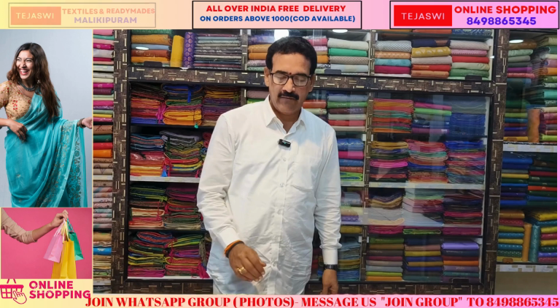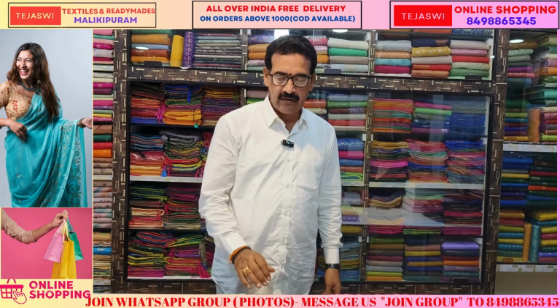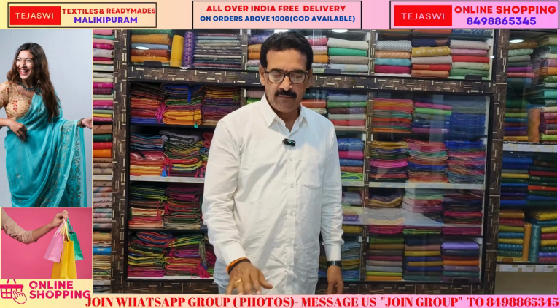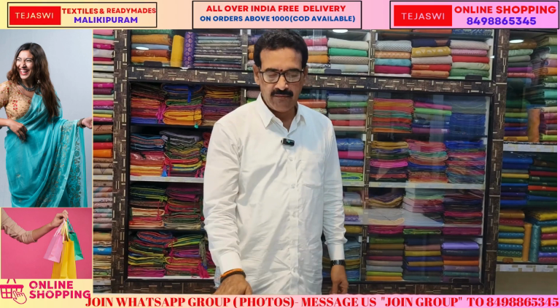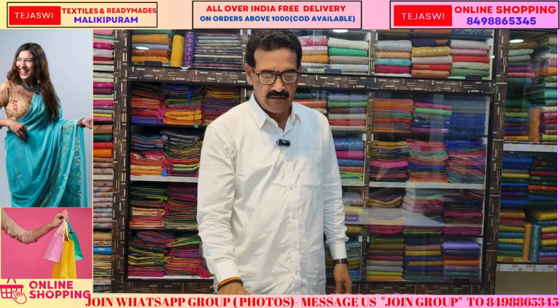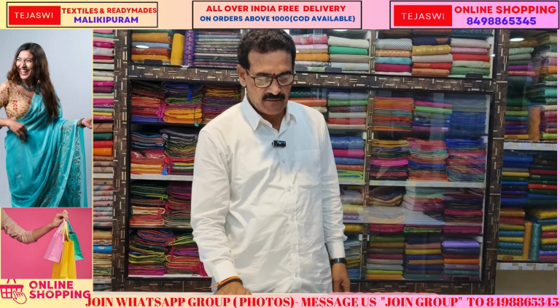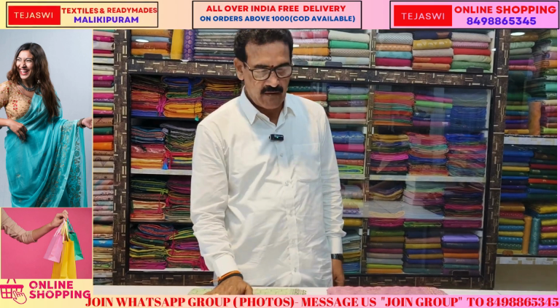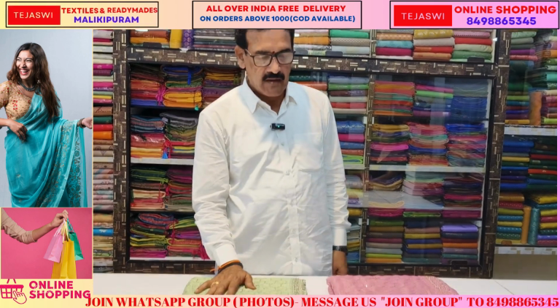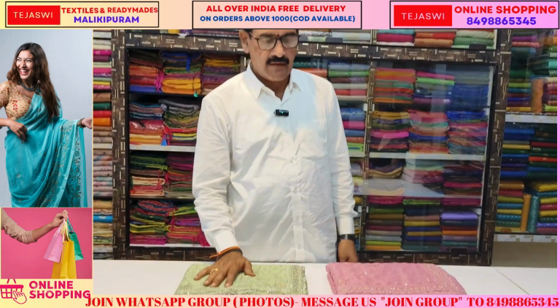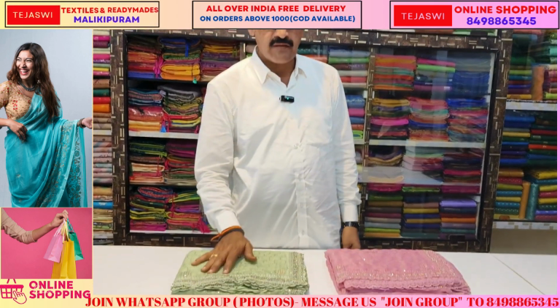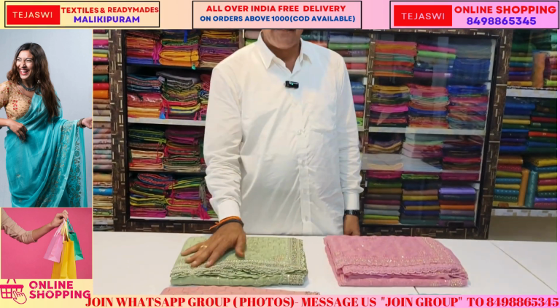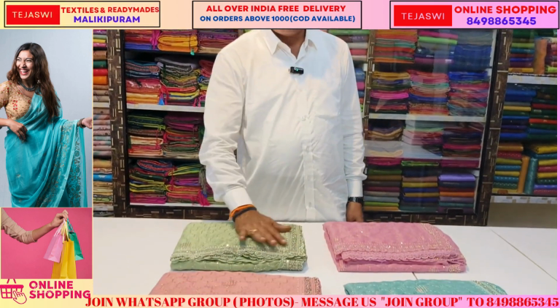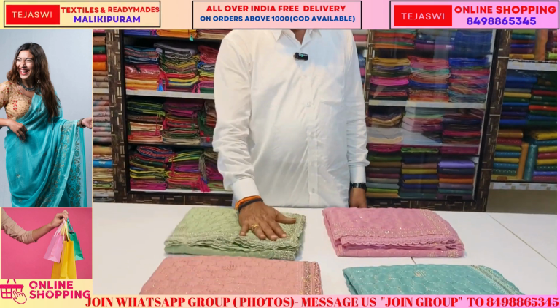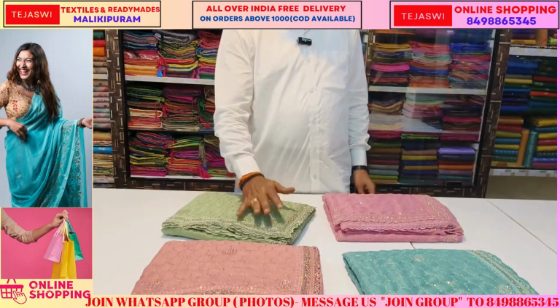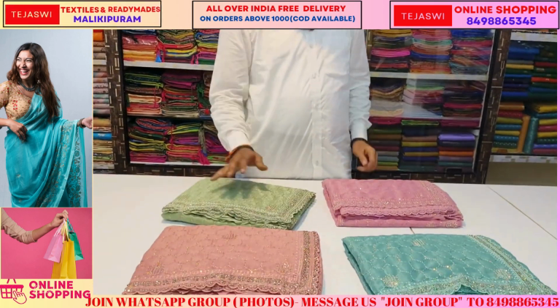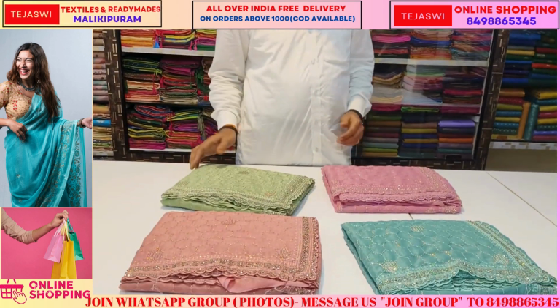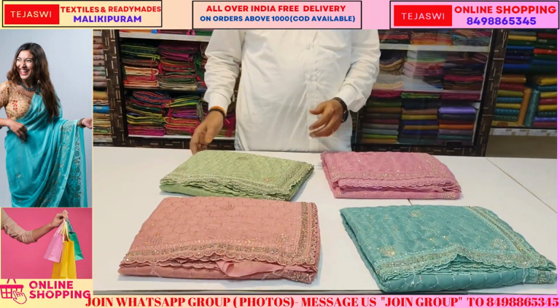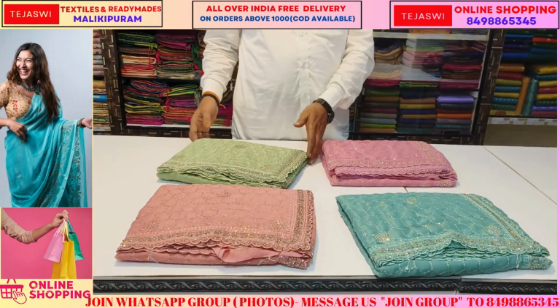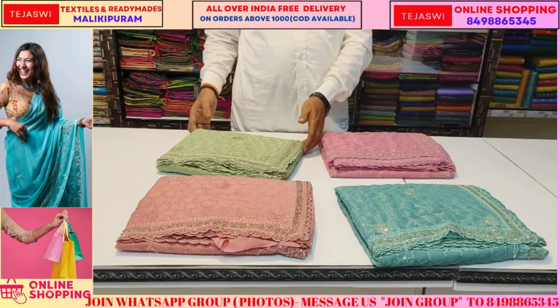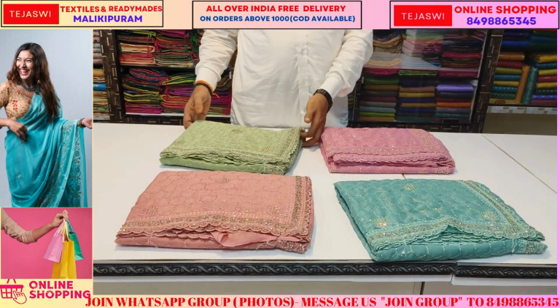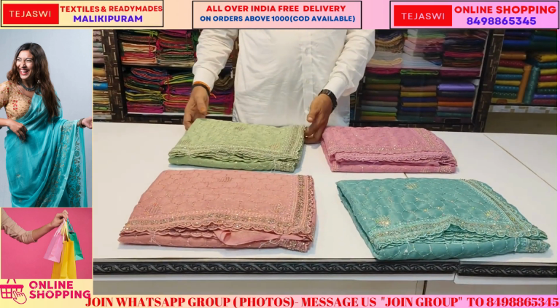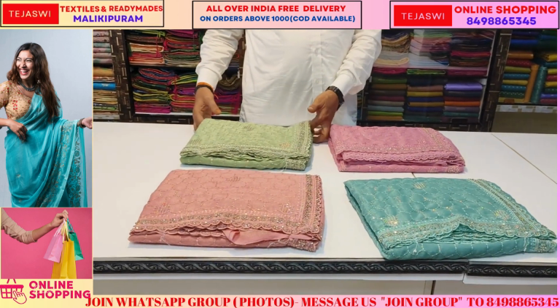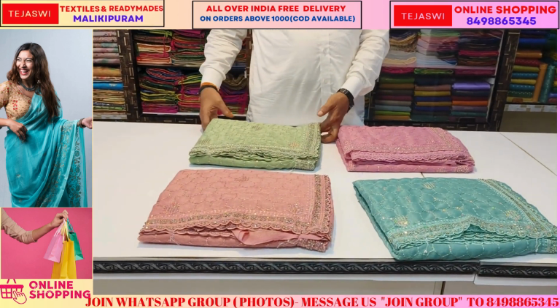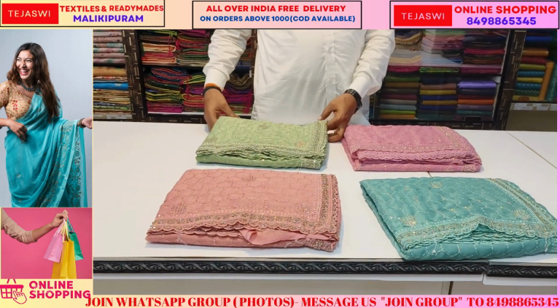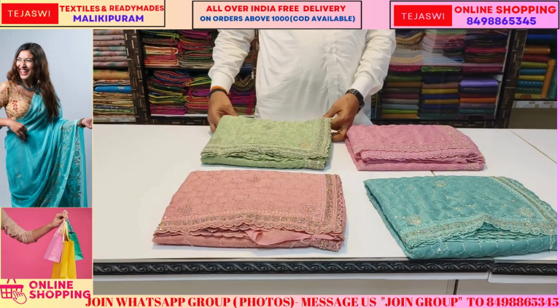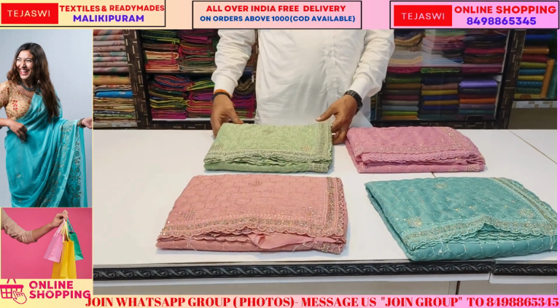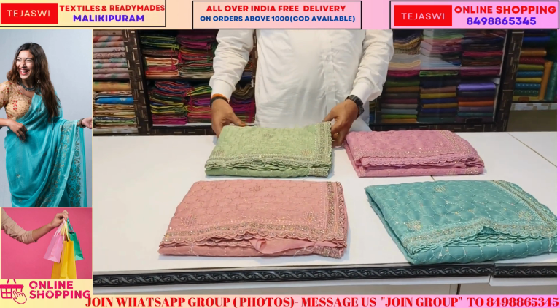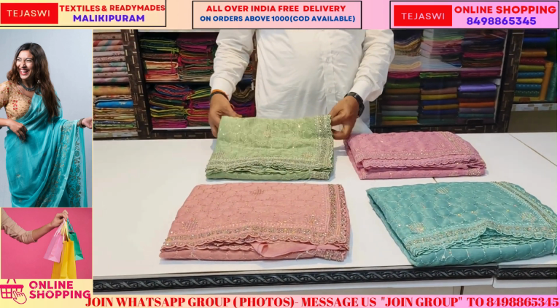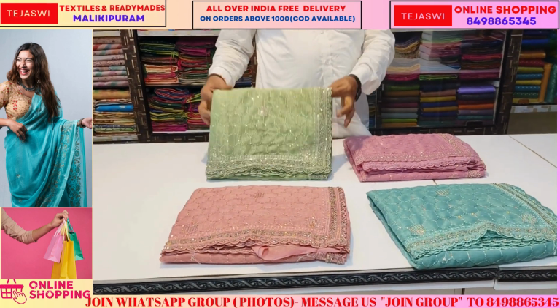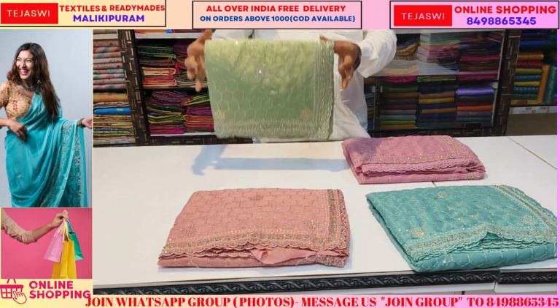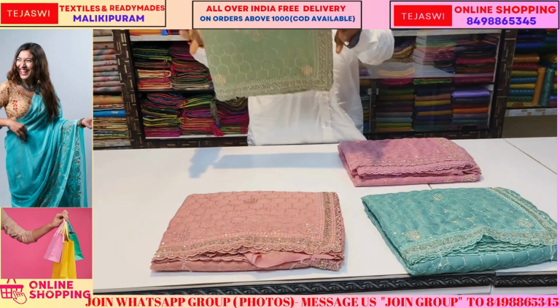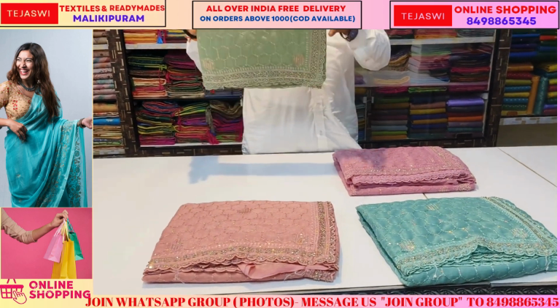Welcome to TESV Online shopping. You can choose a designer's latest item.